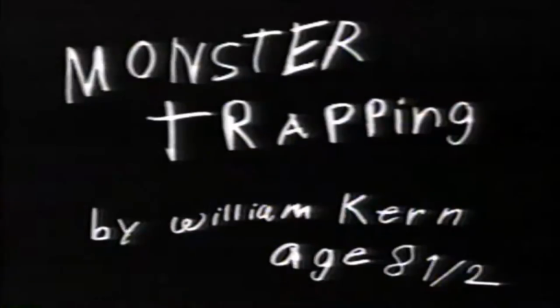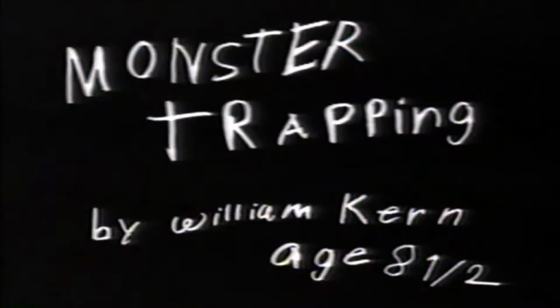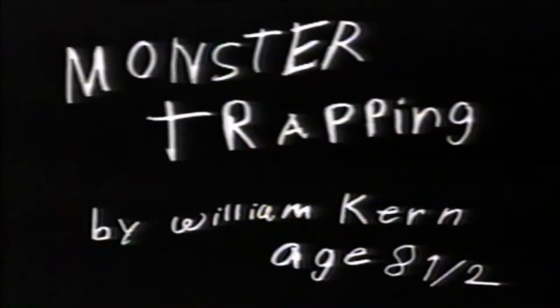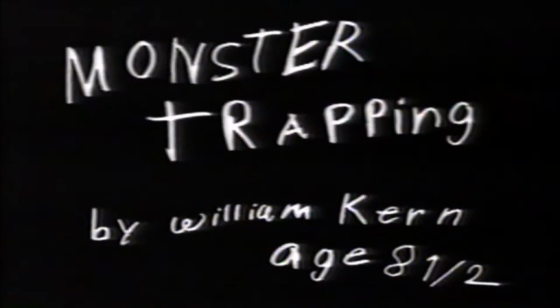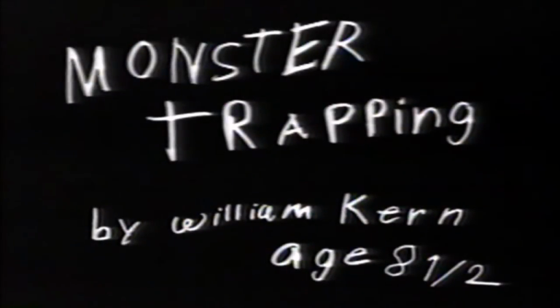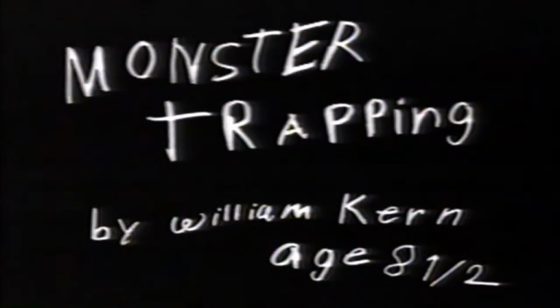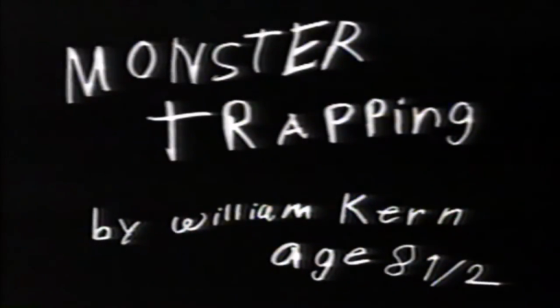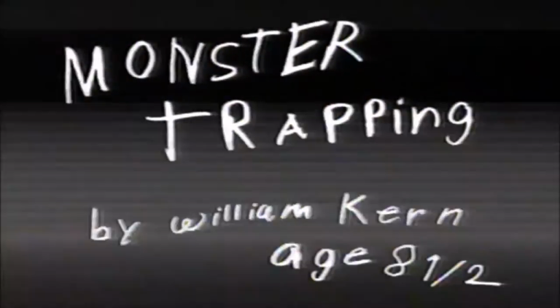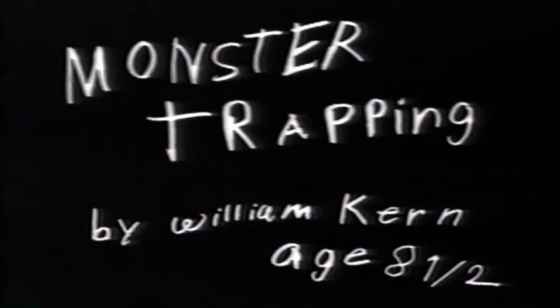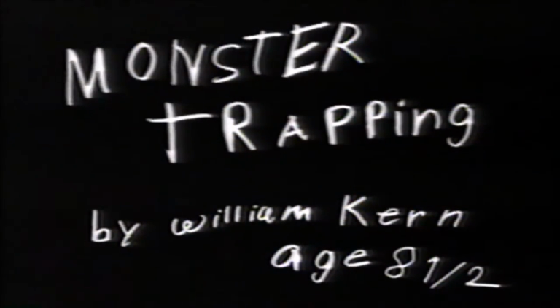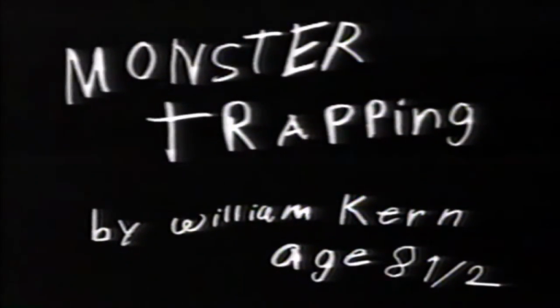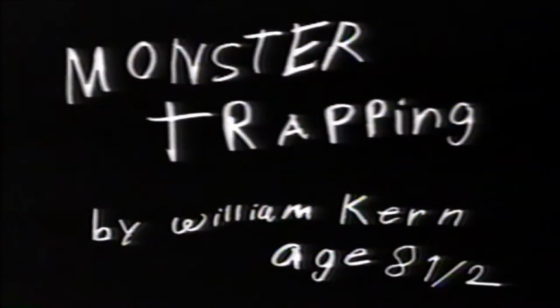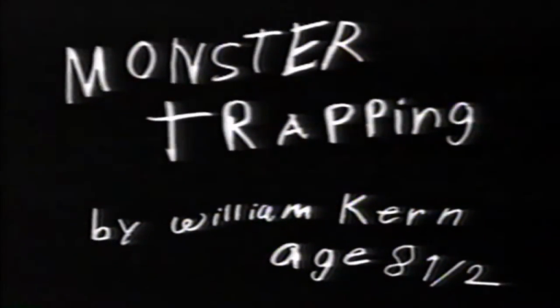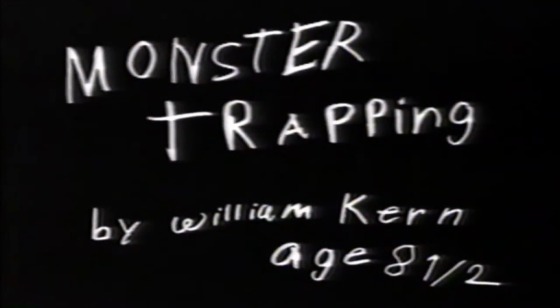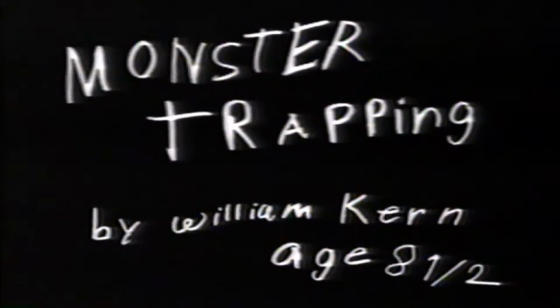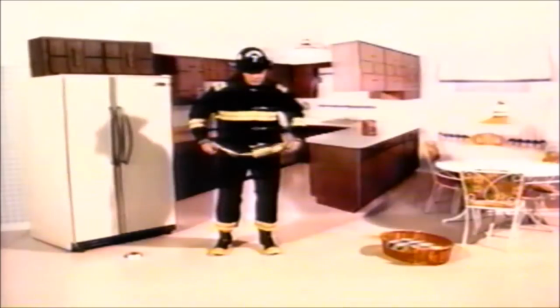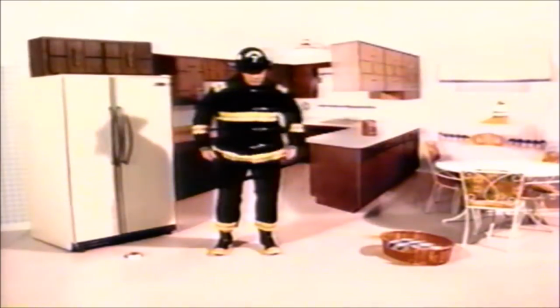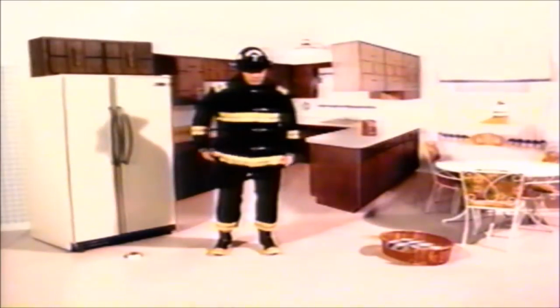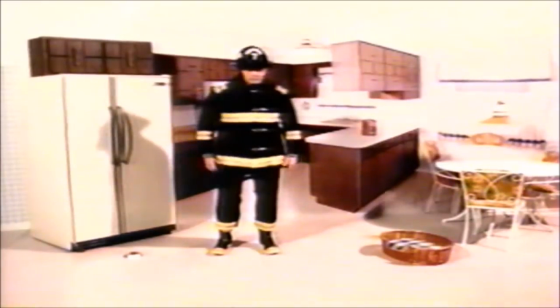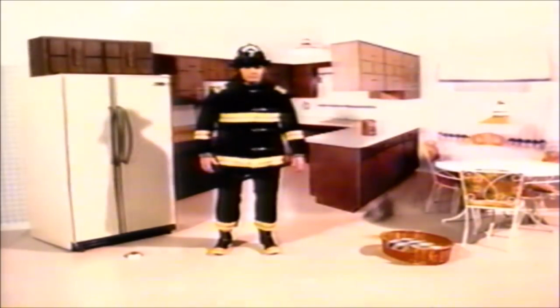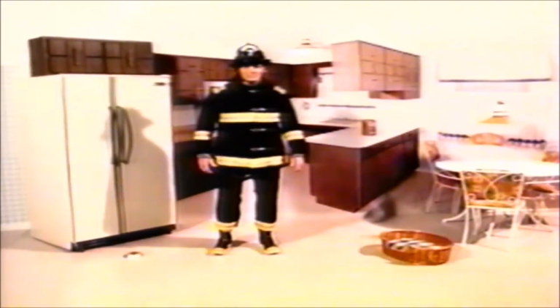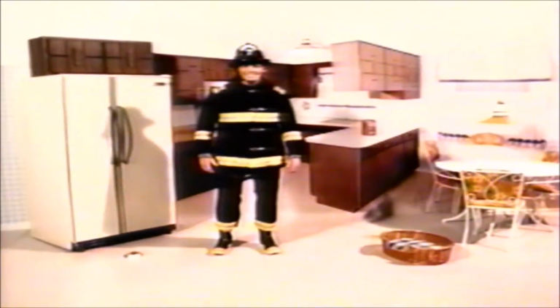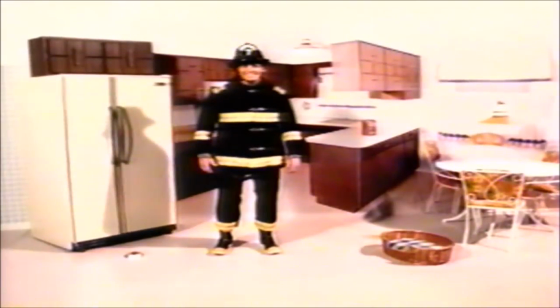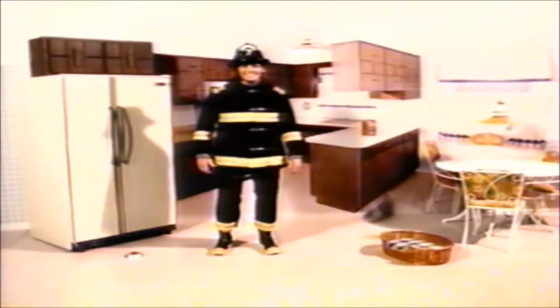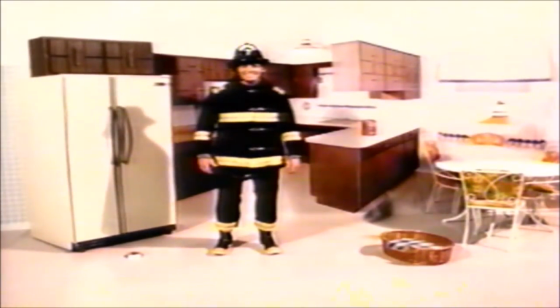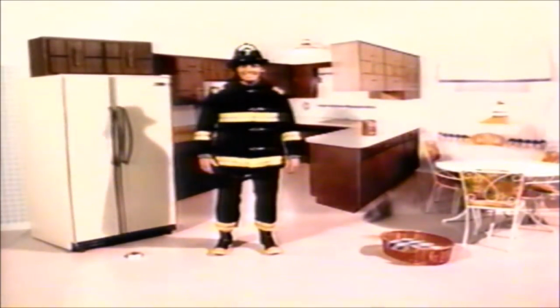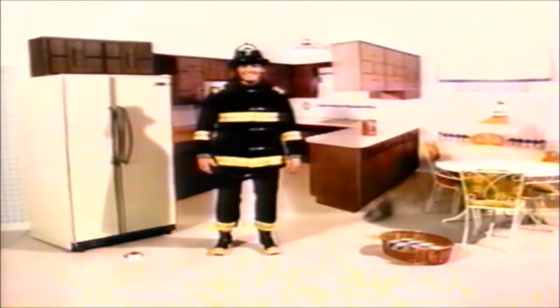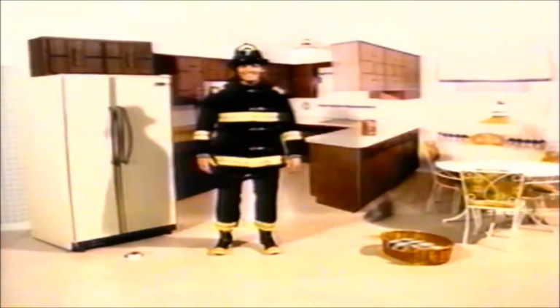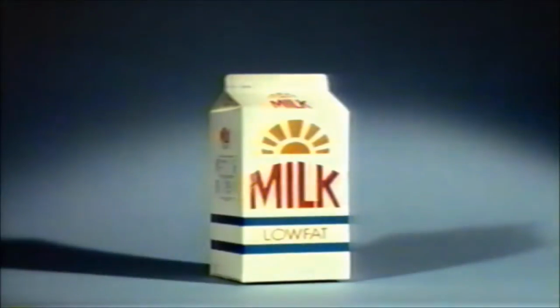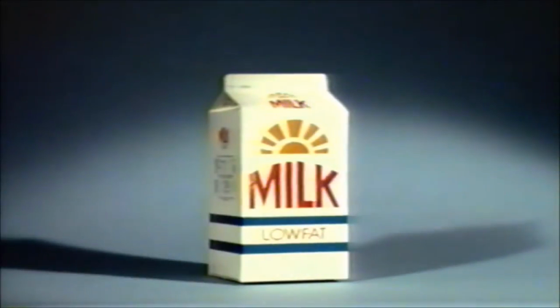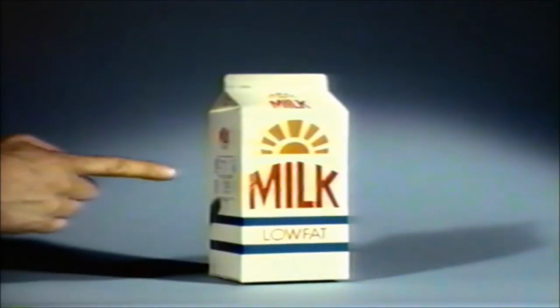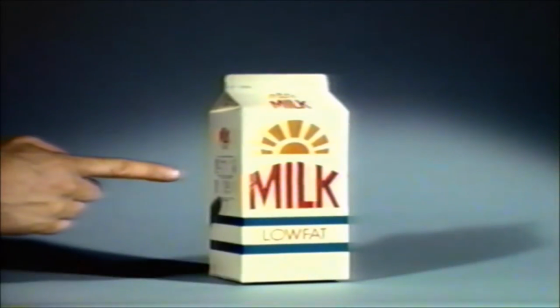Monster Trapping by William Kern, age eight and a half. Today we will show you how to trap a monster stealing your milk.